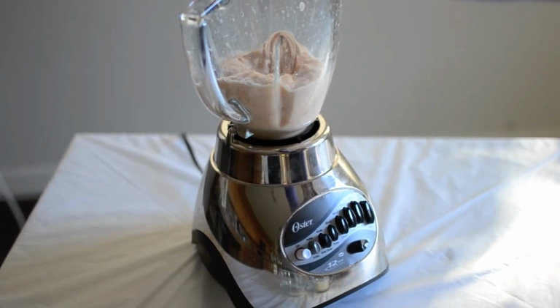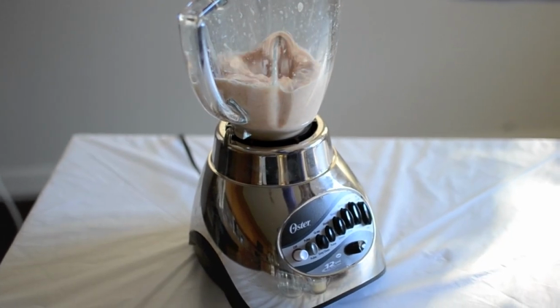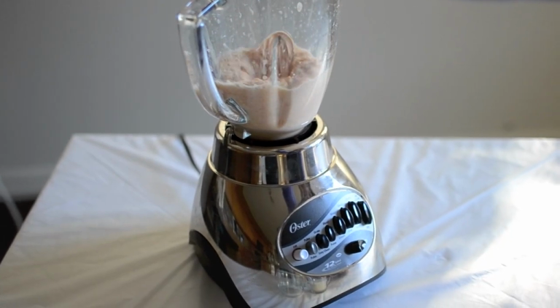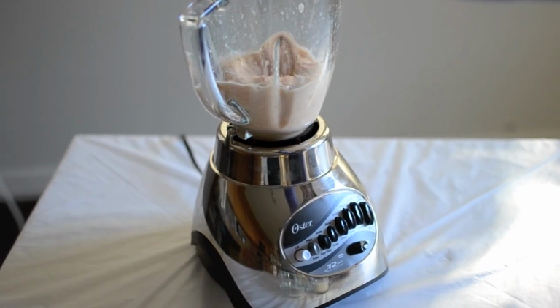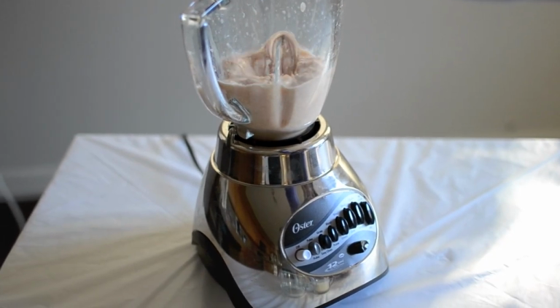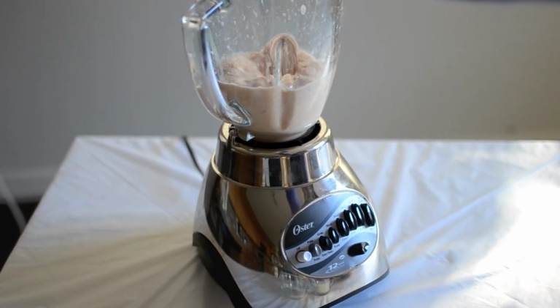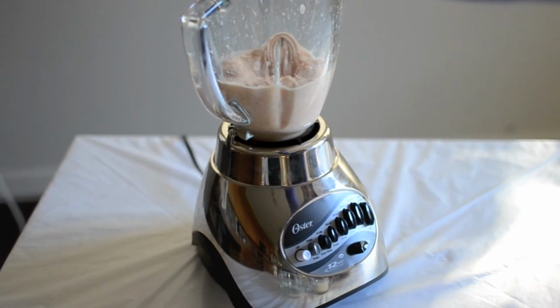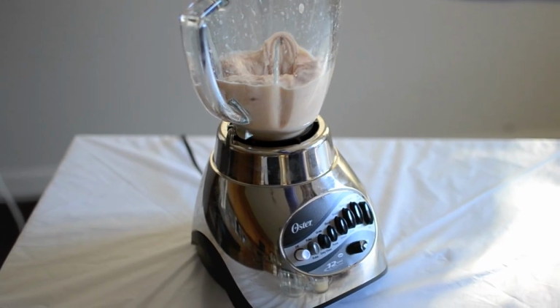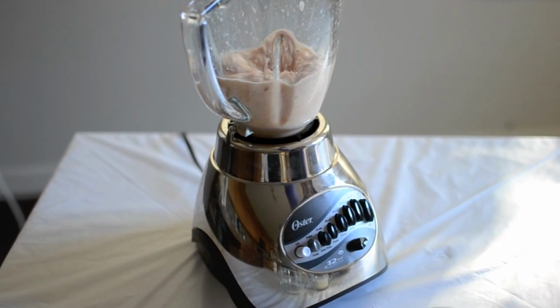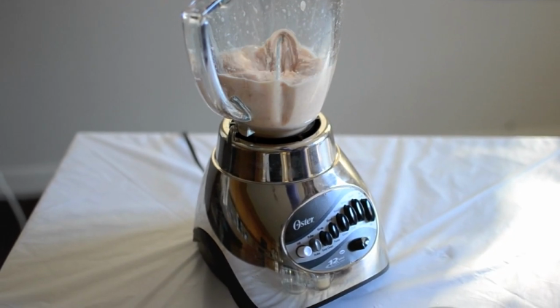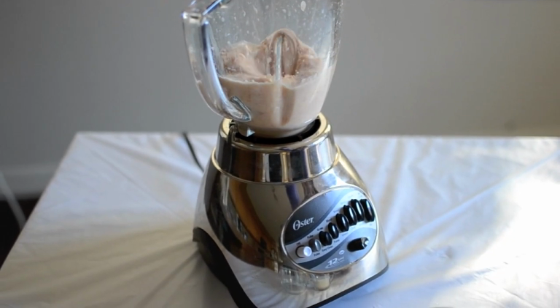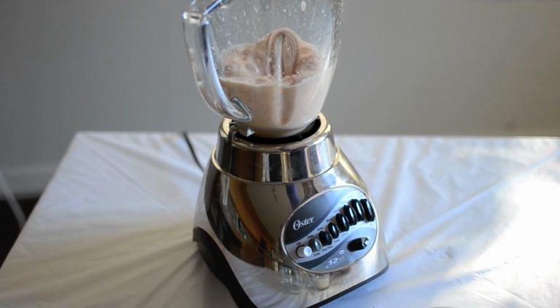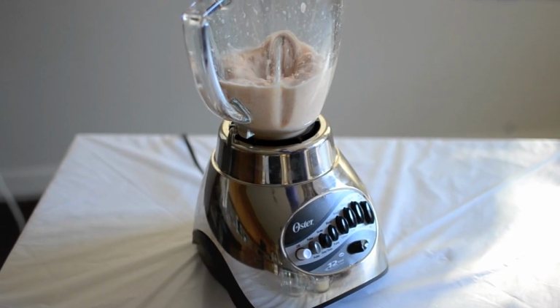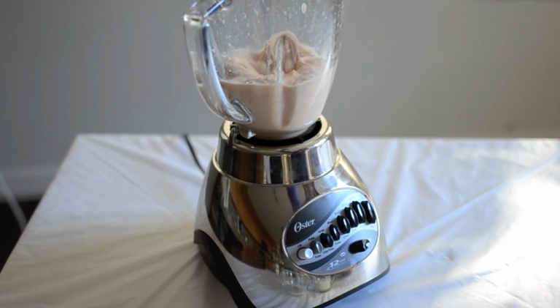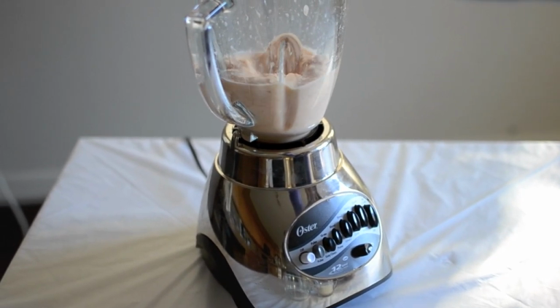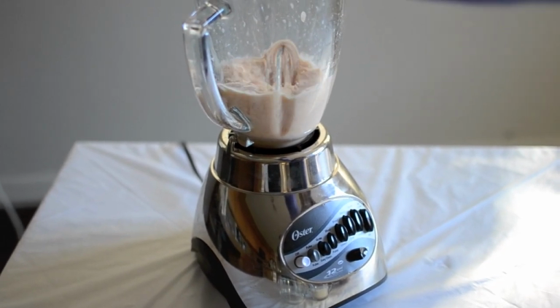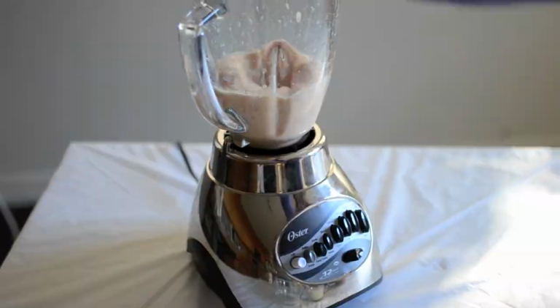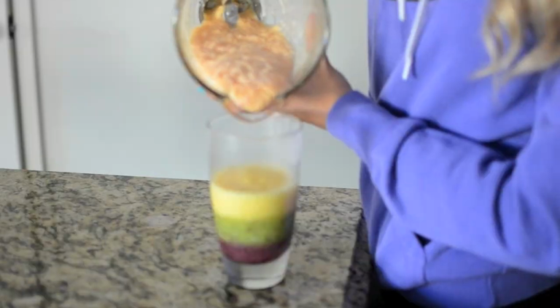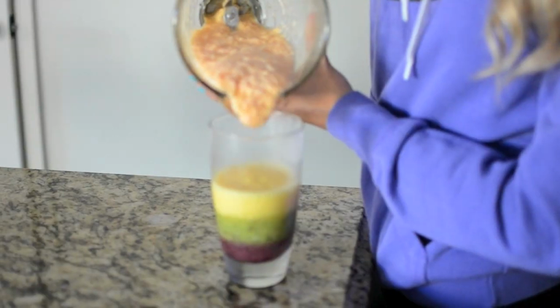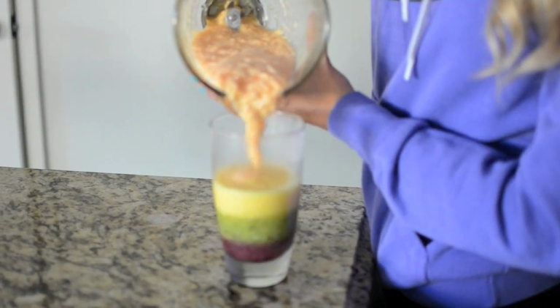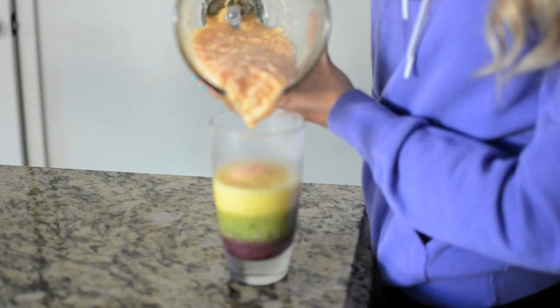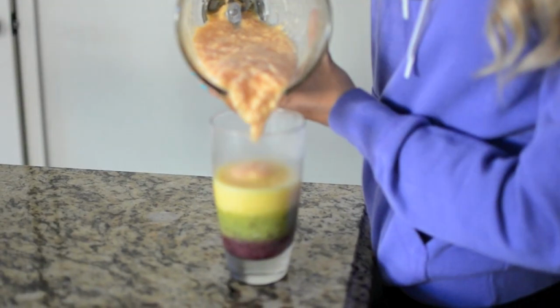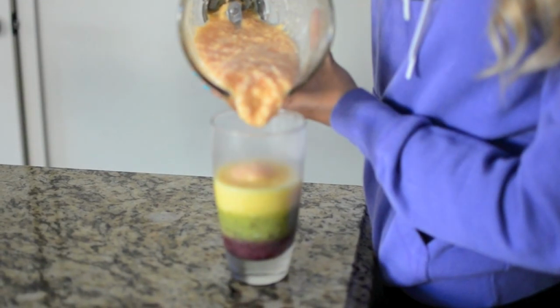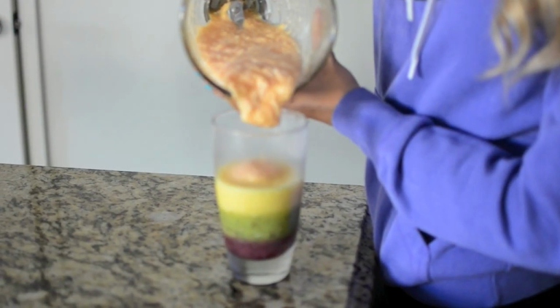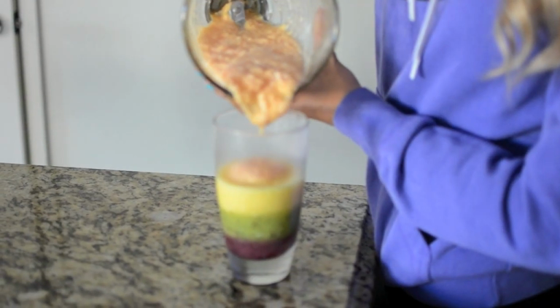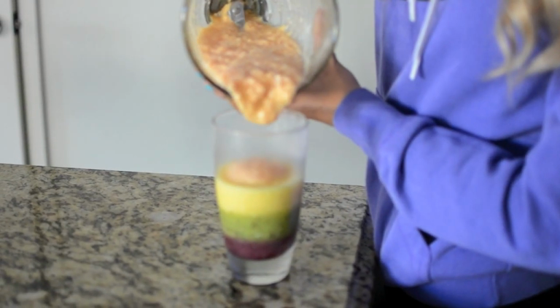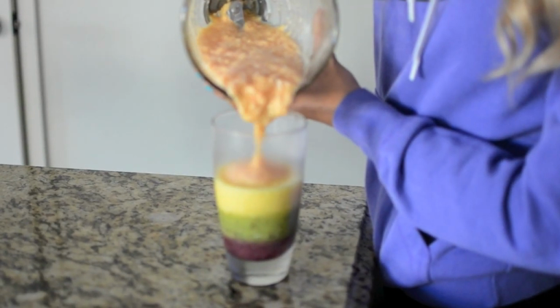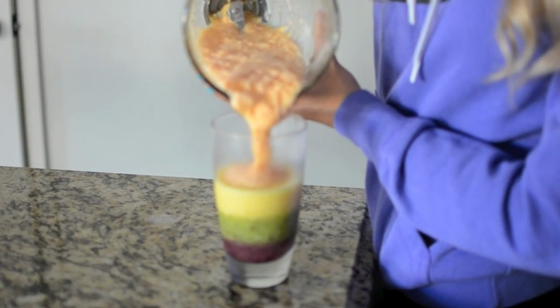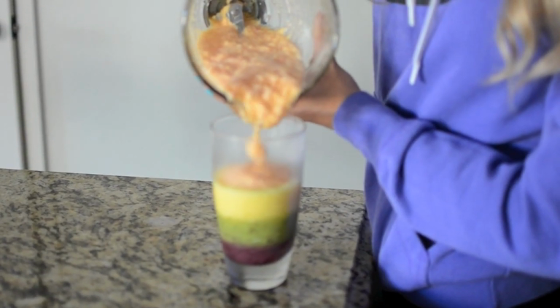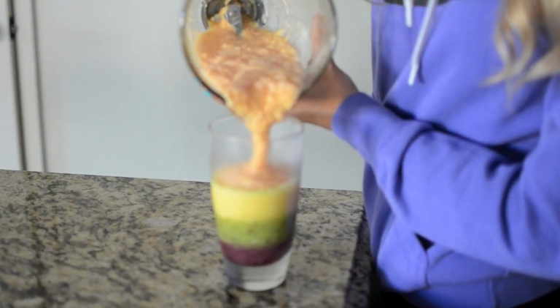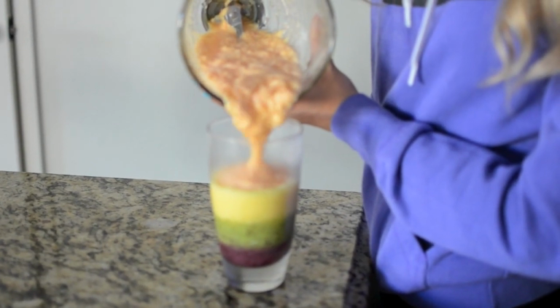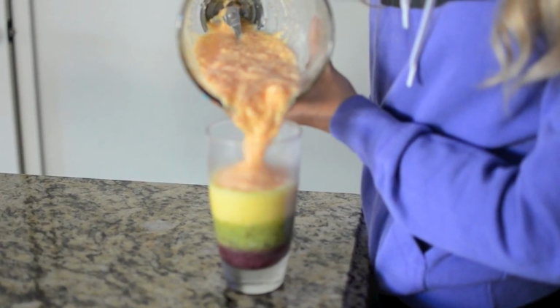Just remember that after each layer, you need to set it back in the freezer for 10 minutes.